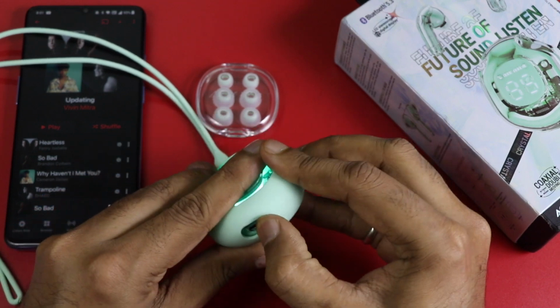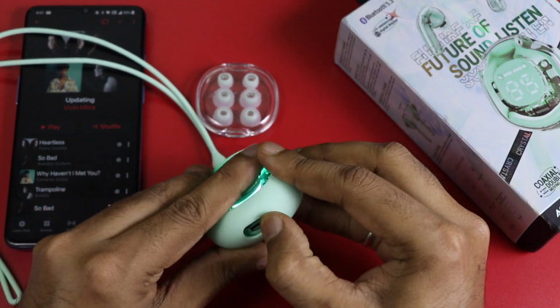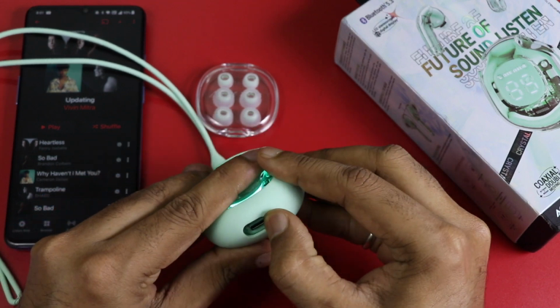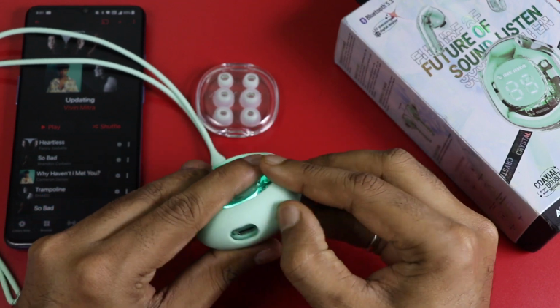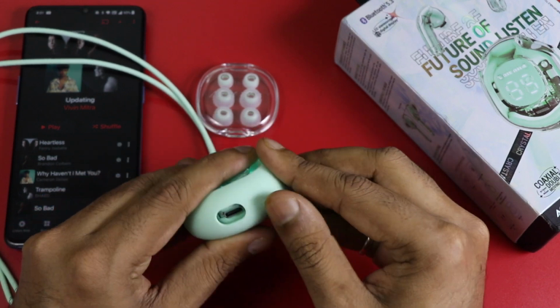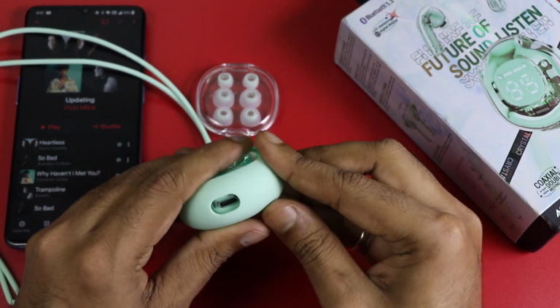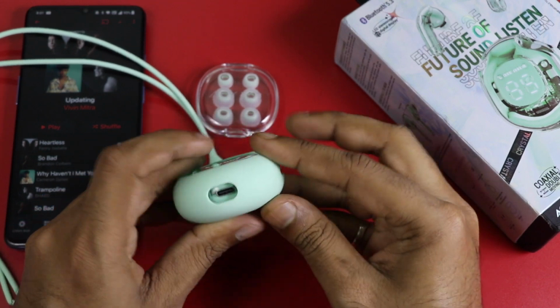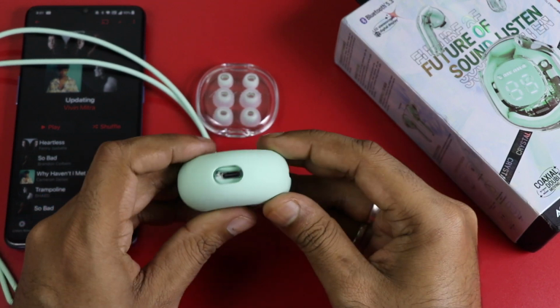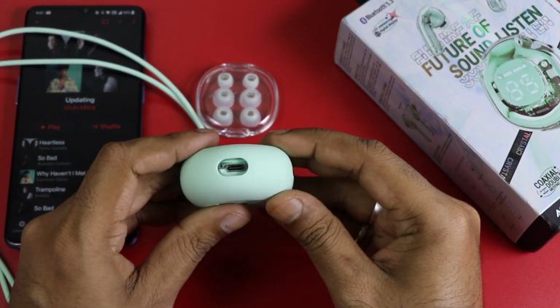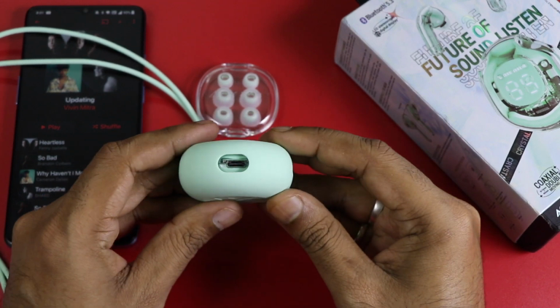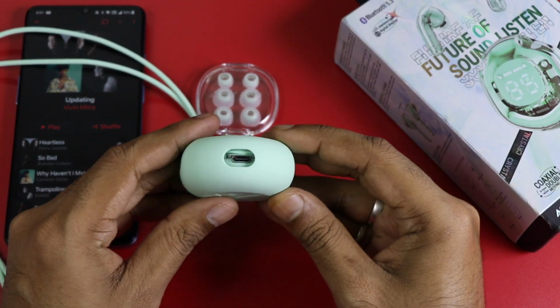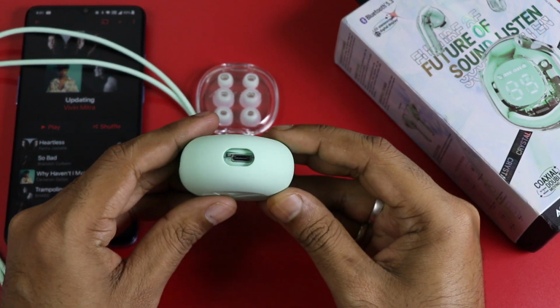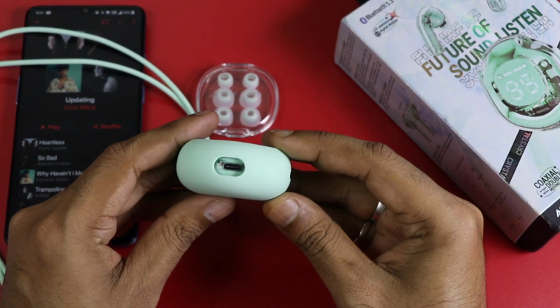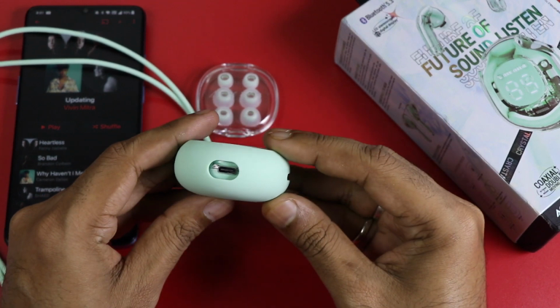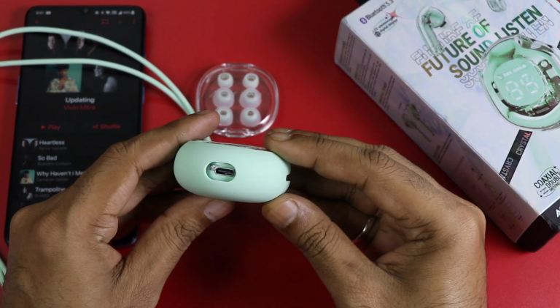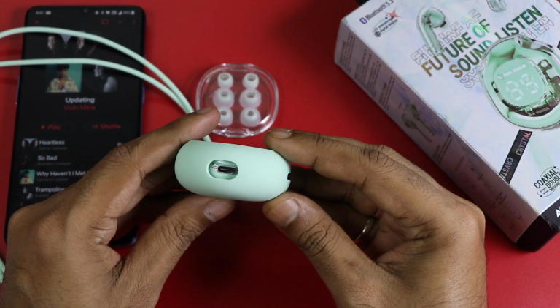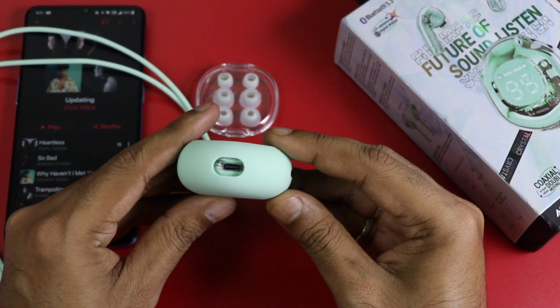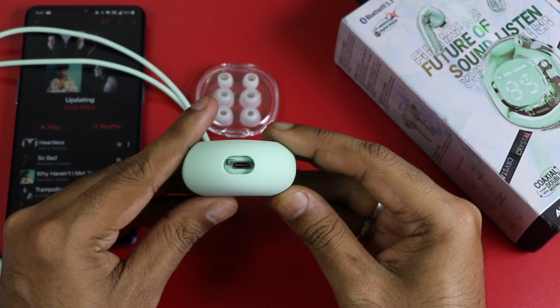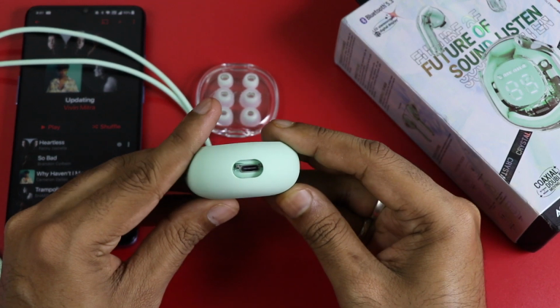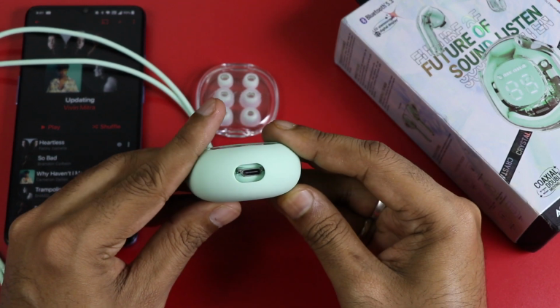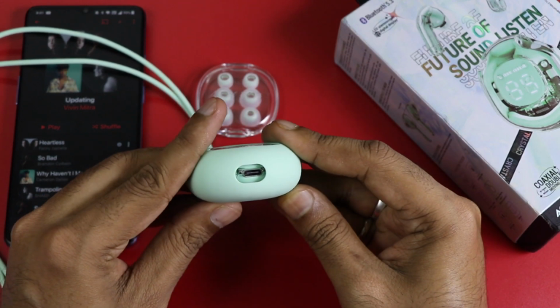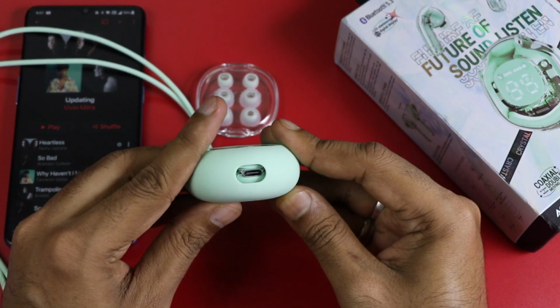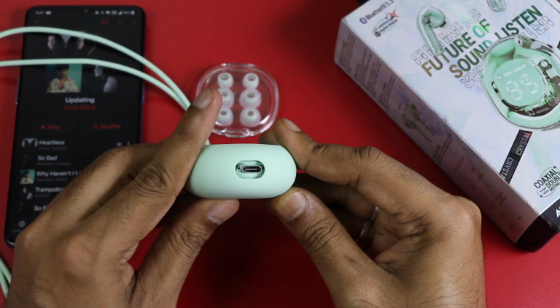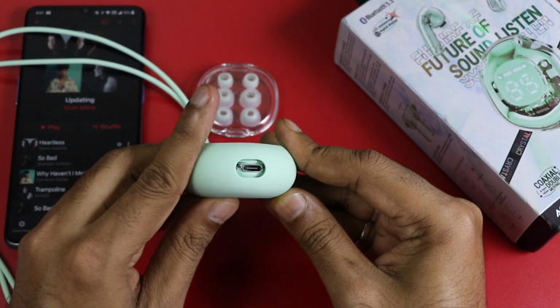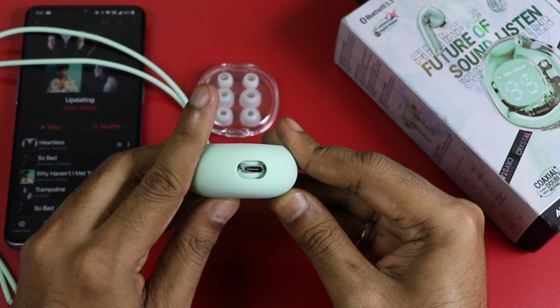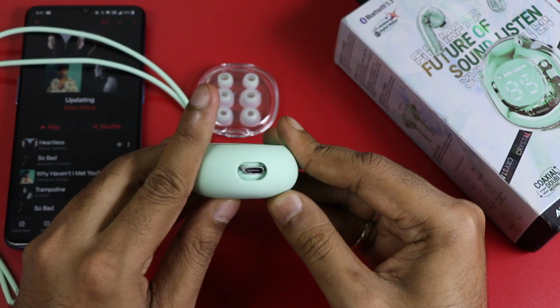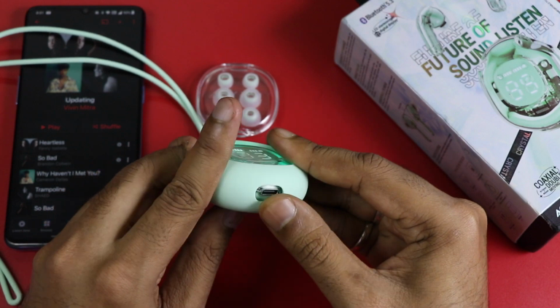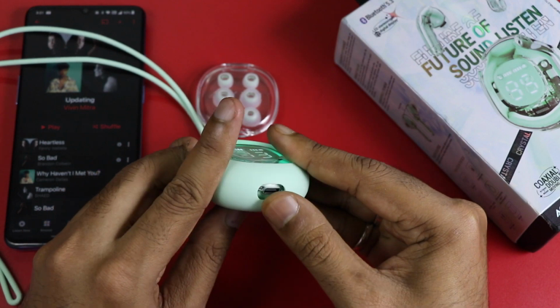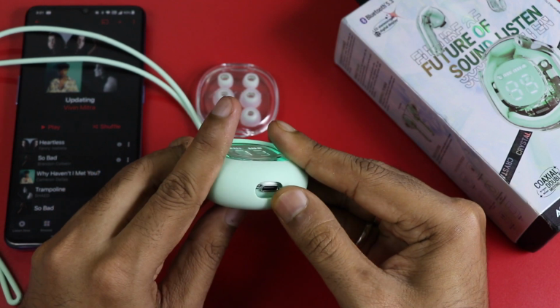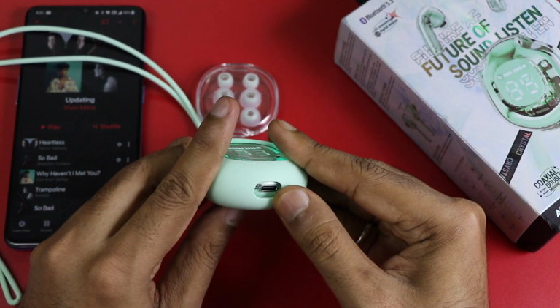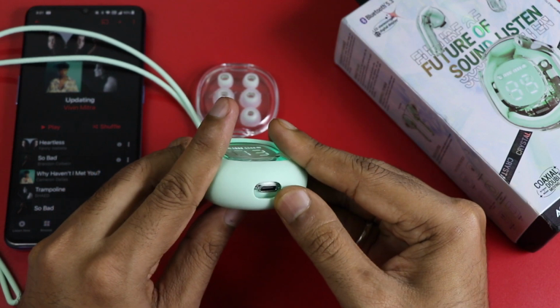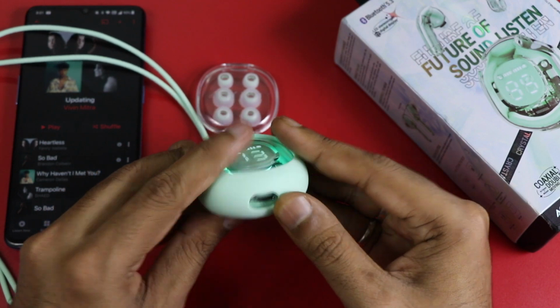The case is charged via USB Type-C, and it will also charge the earbuds when they are placed inside.